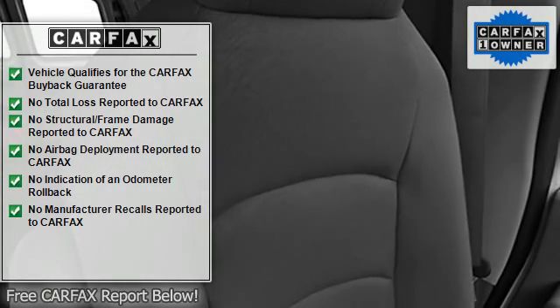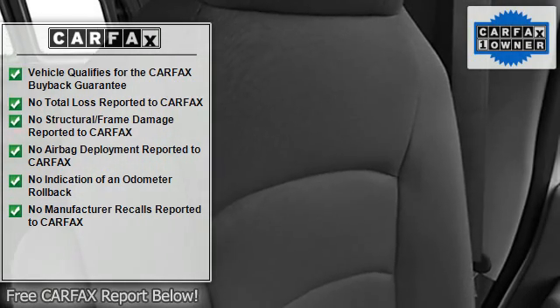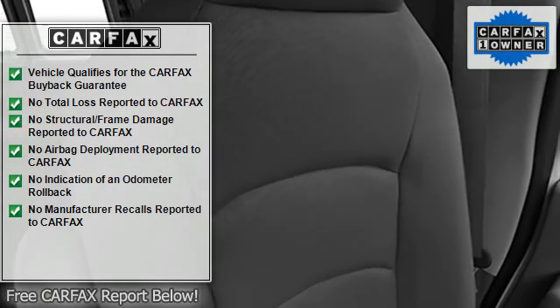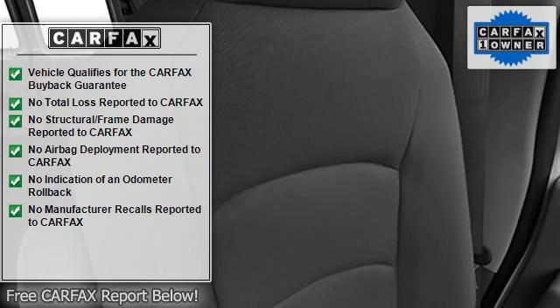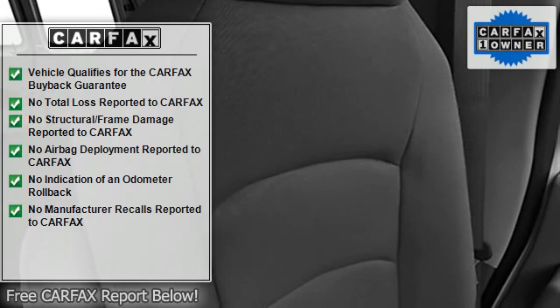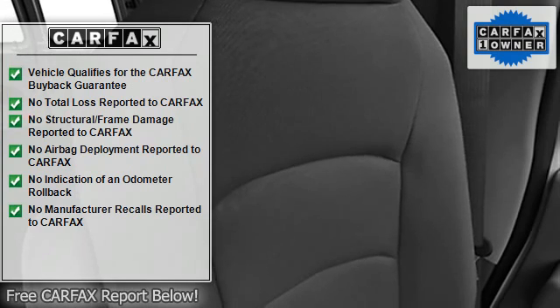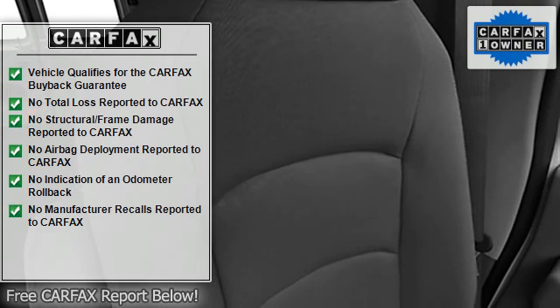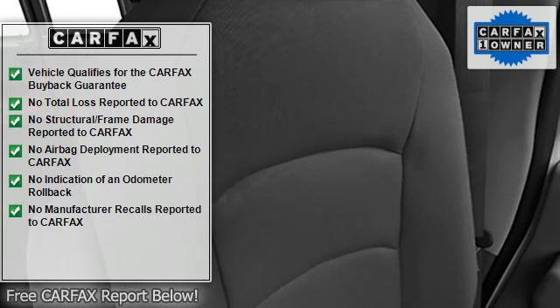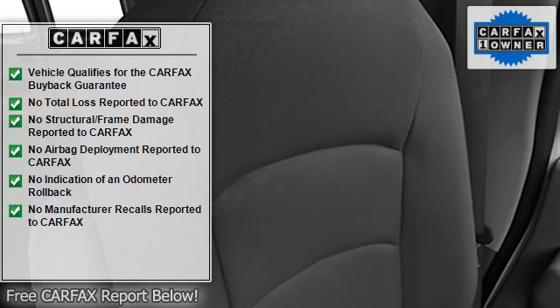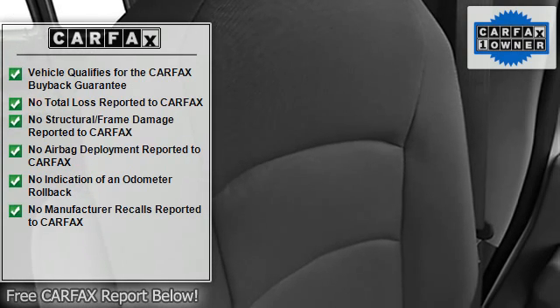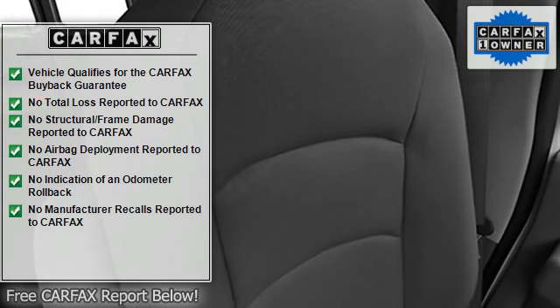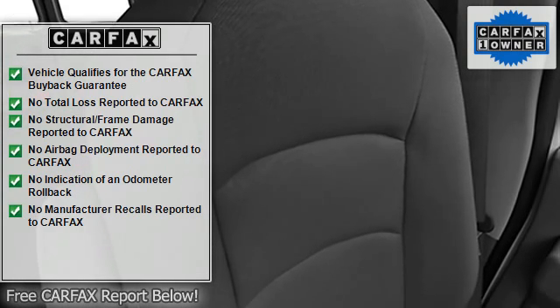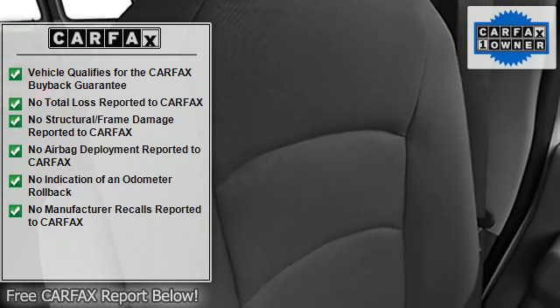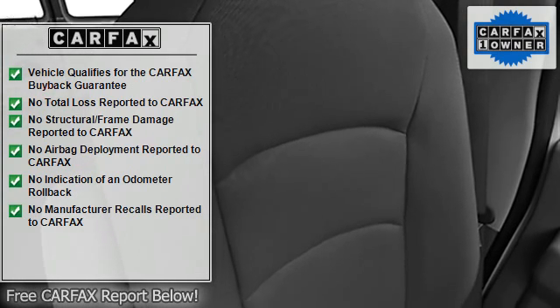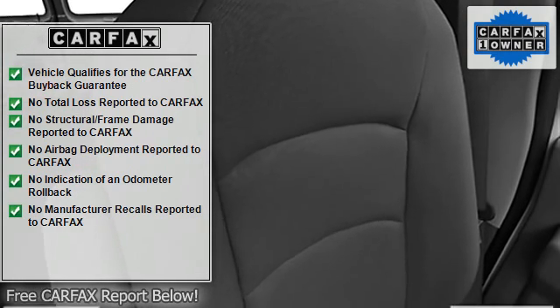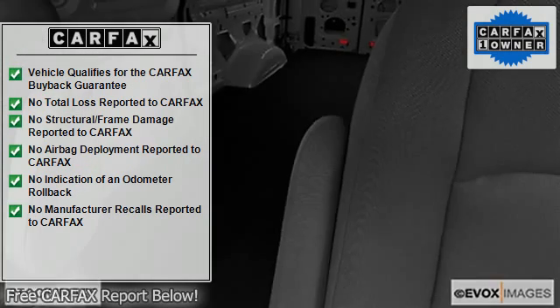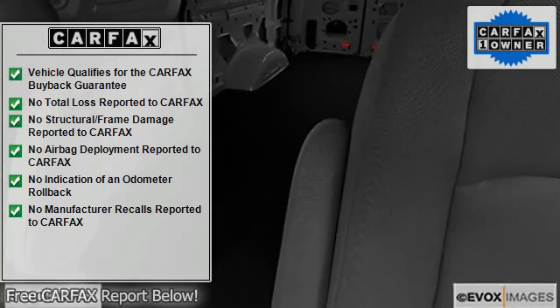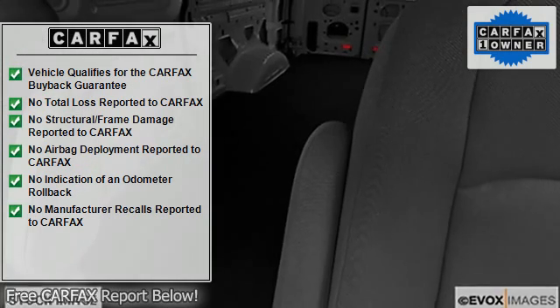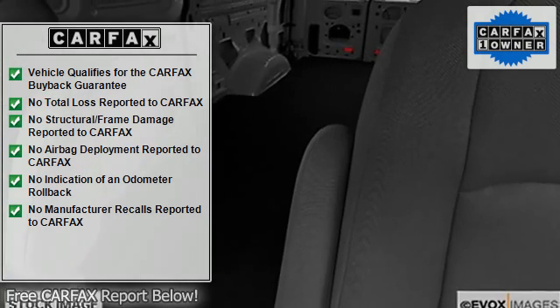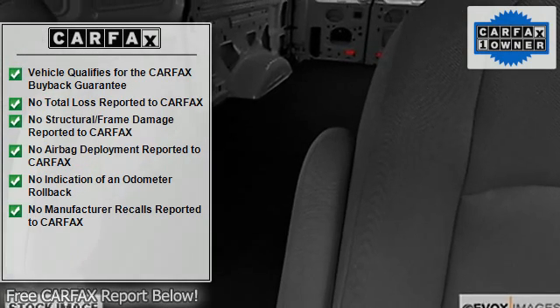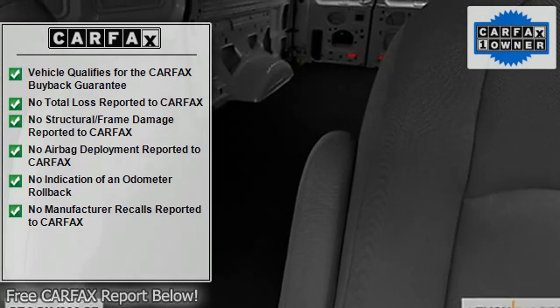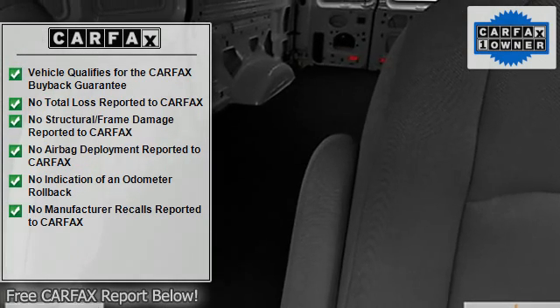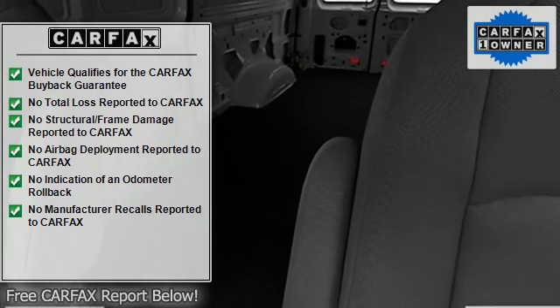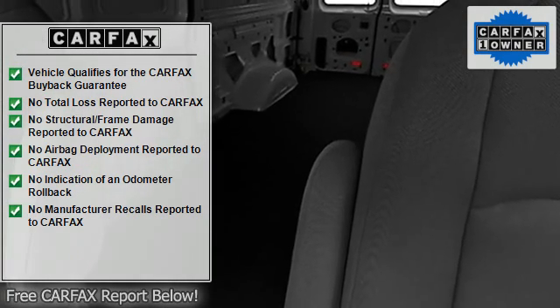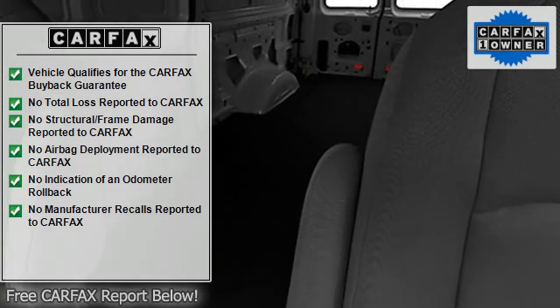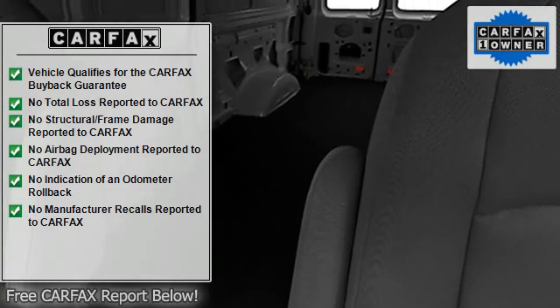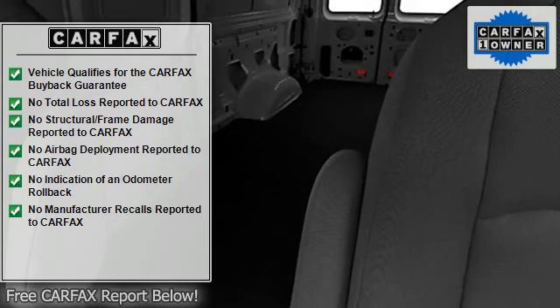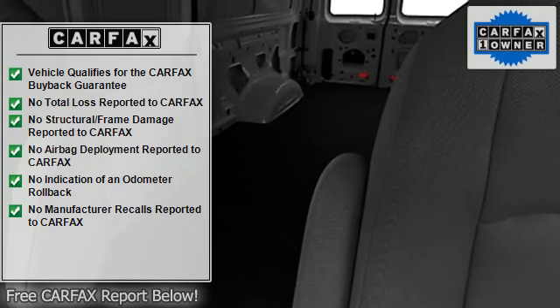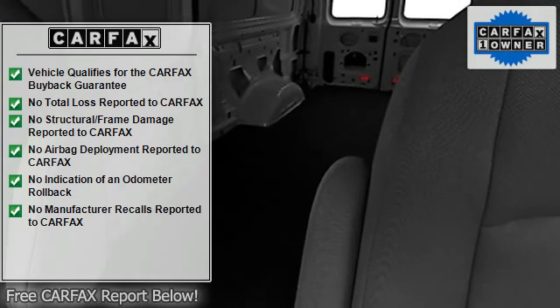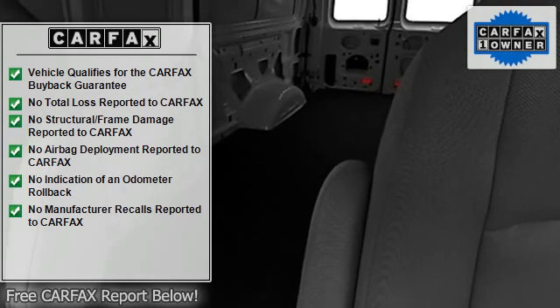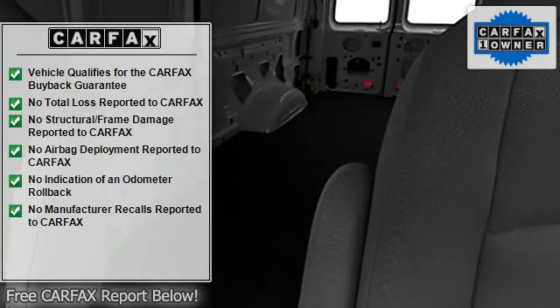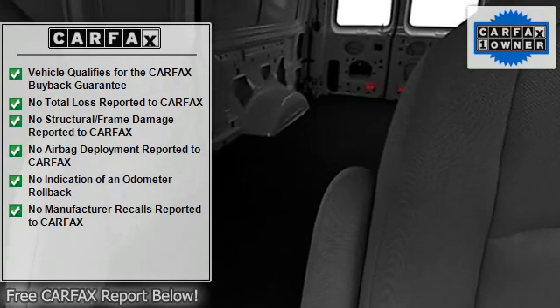Dual airbags, intermittent wipers, anti-lock braking system, tinted or privacy glass.